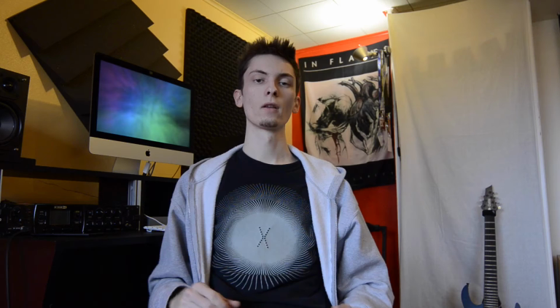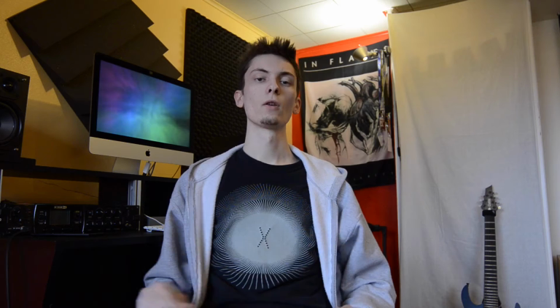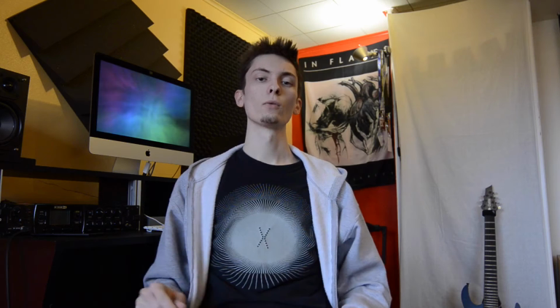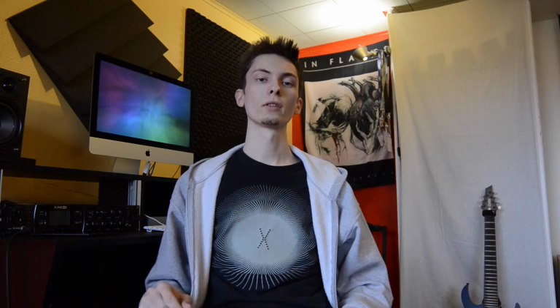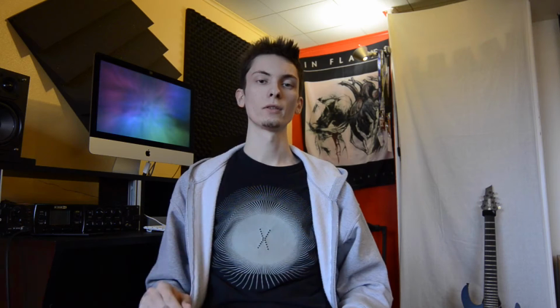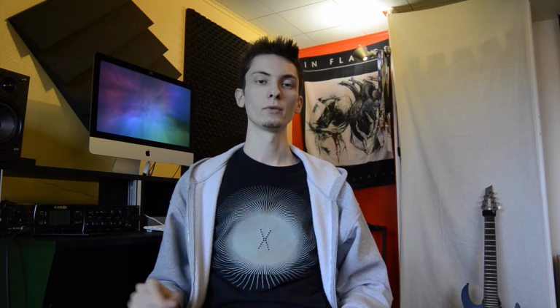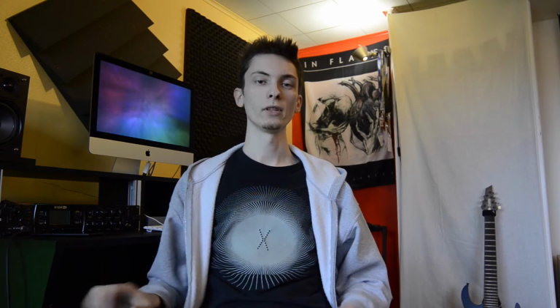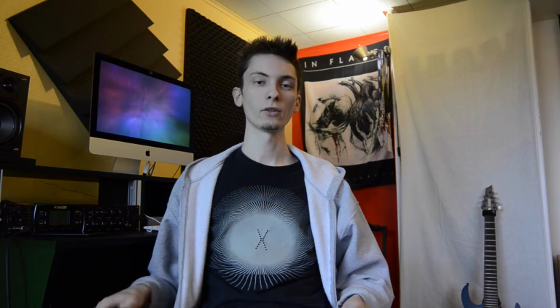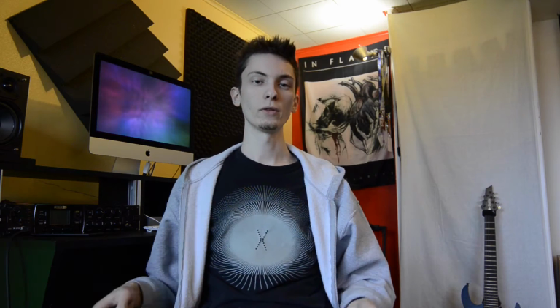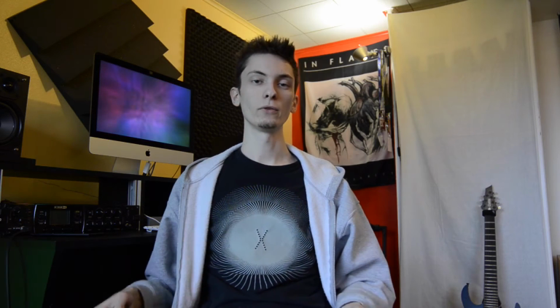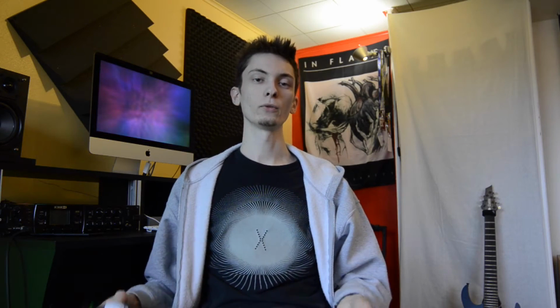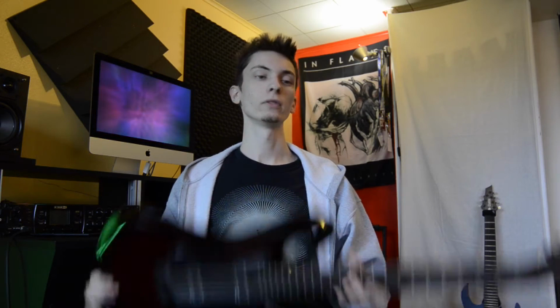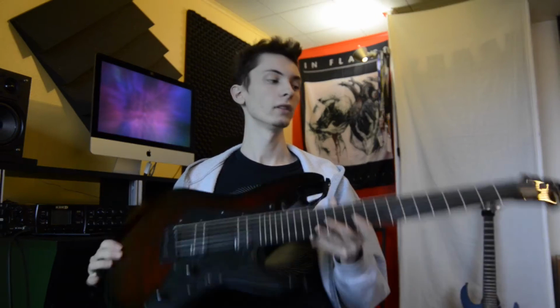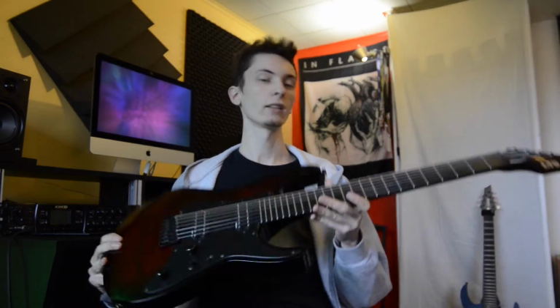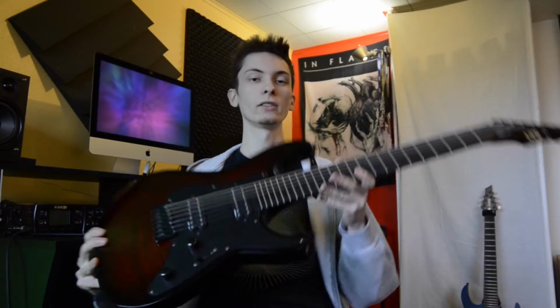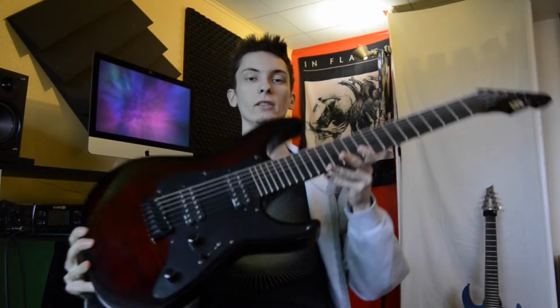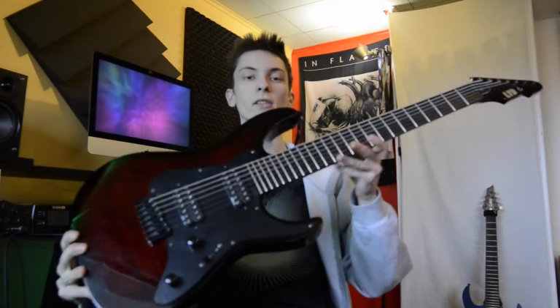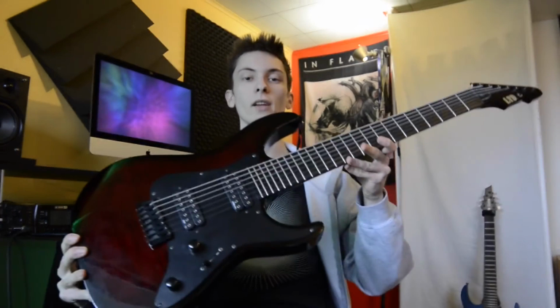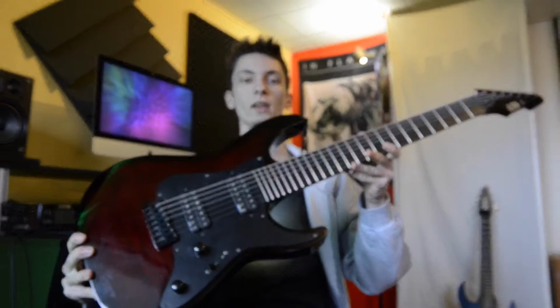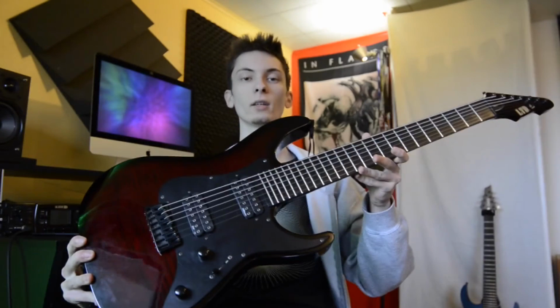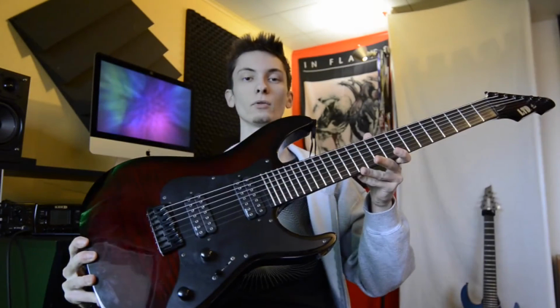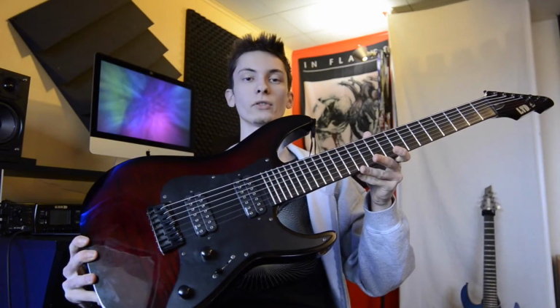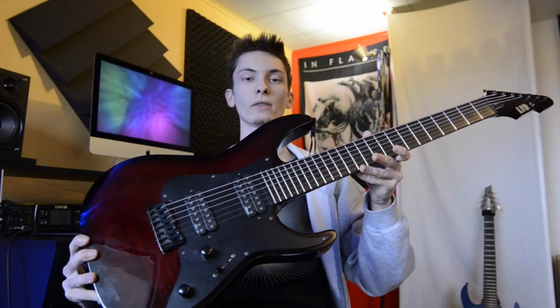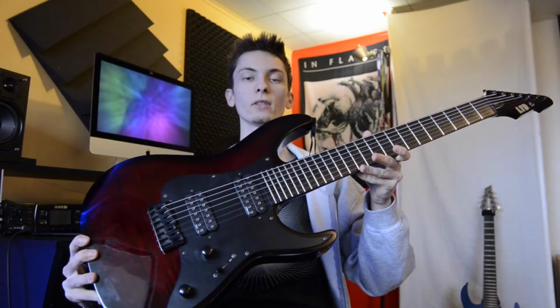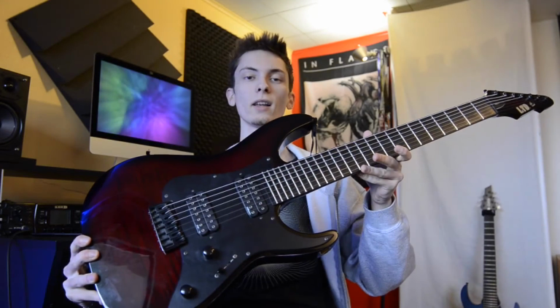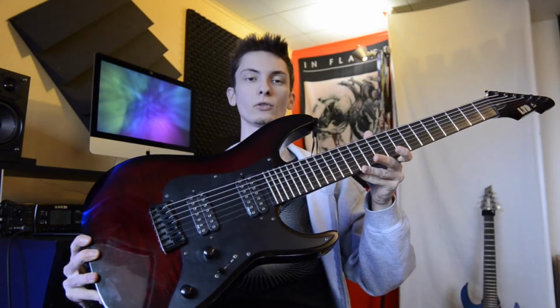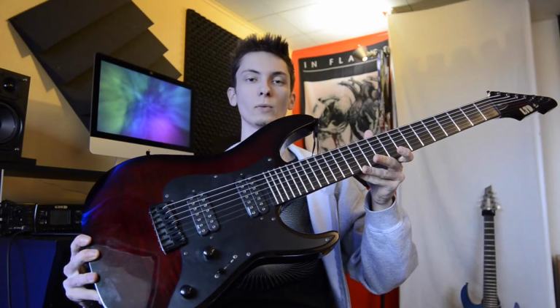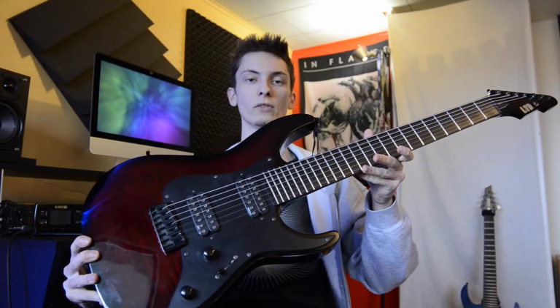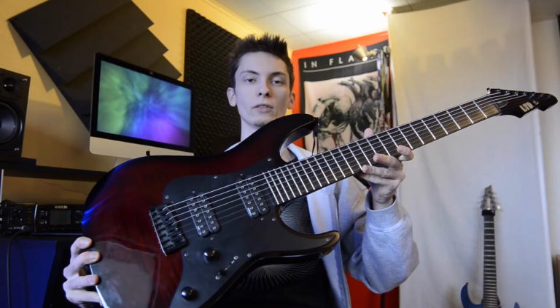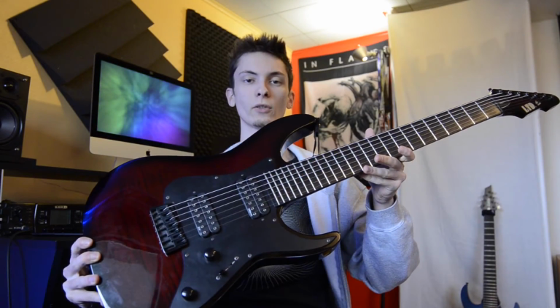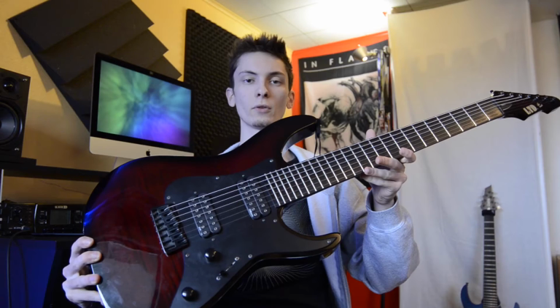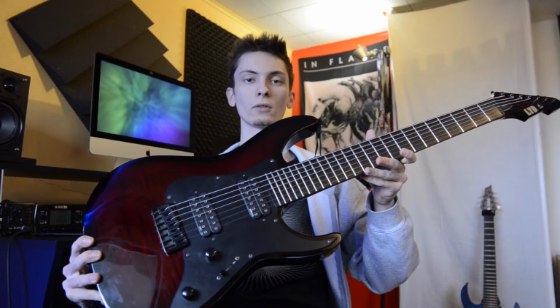Welcome. Today I'll review the LTD AW7 Alex Wade signature model.